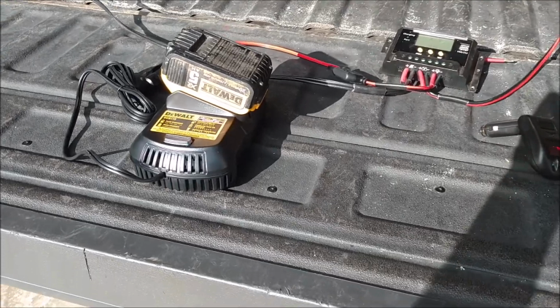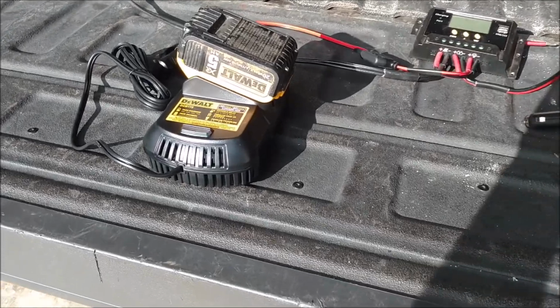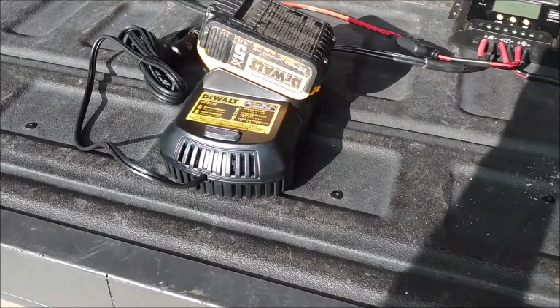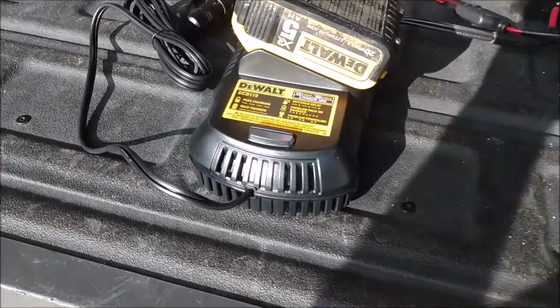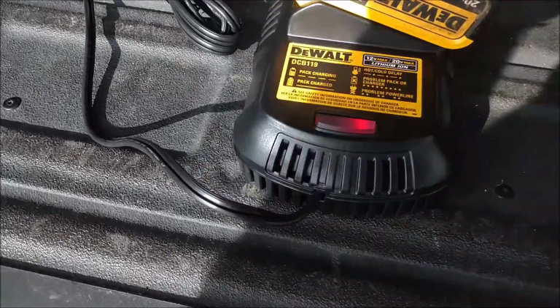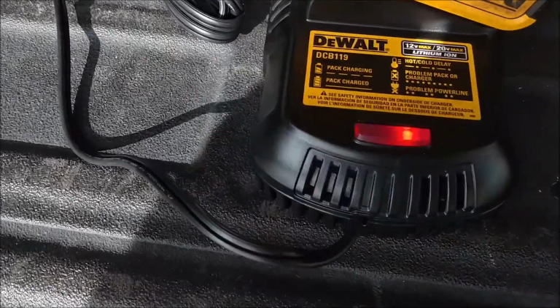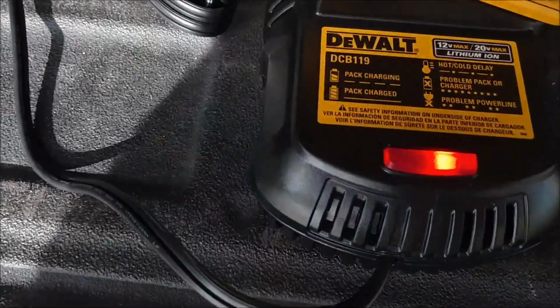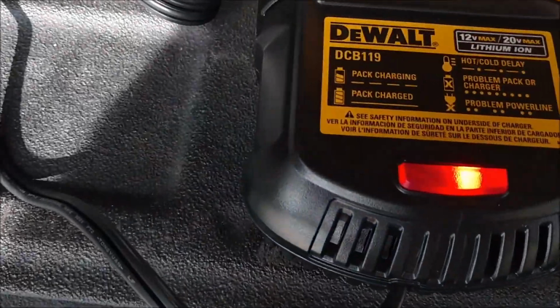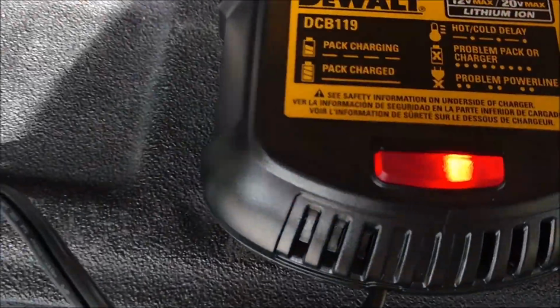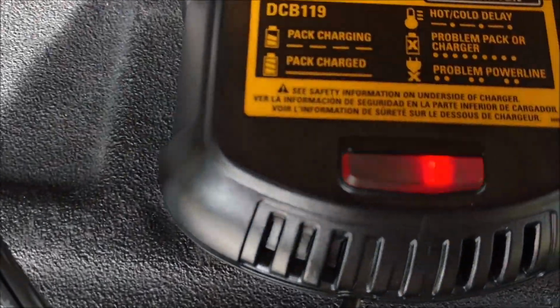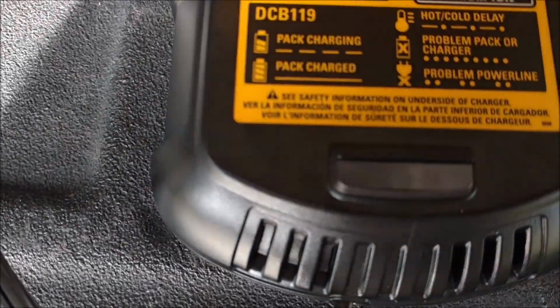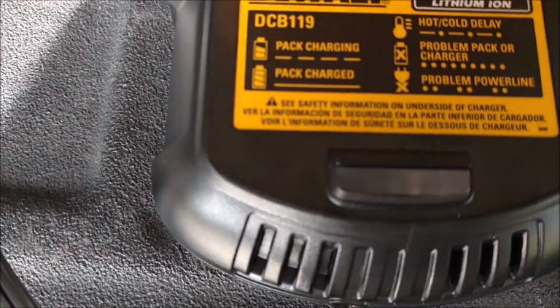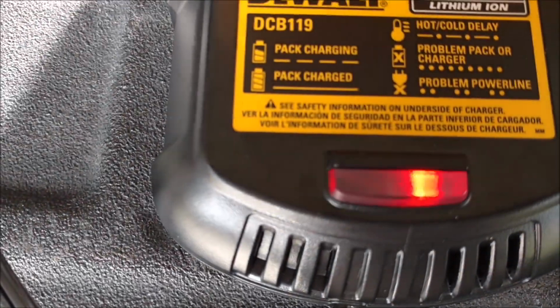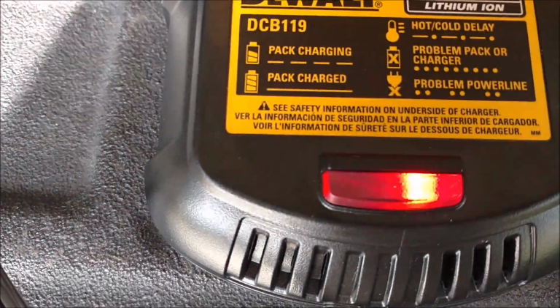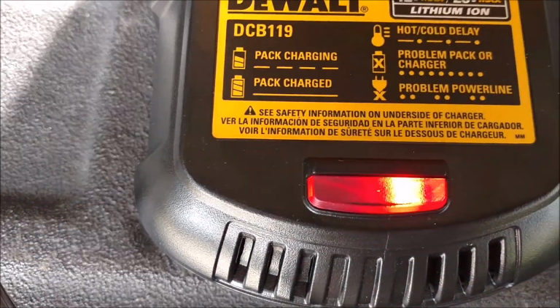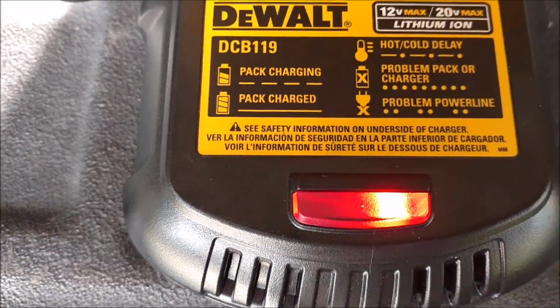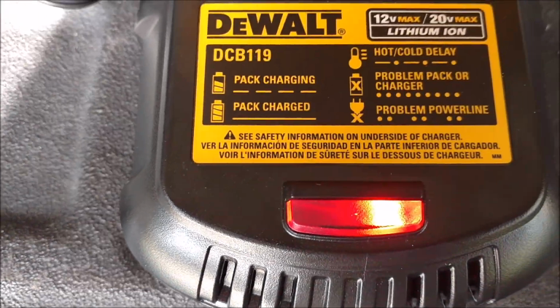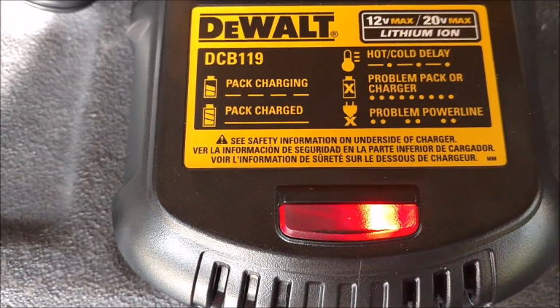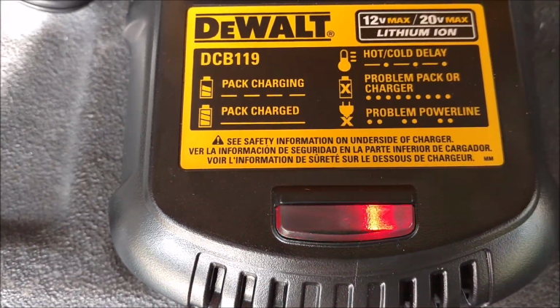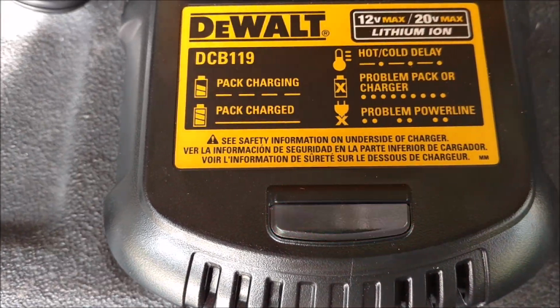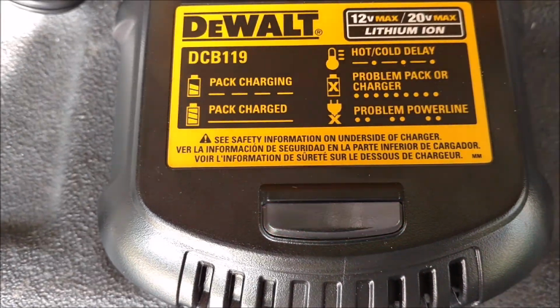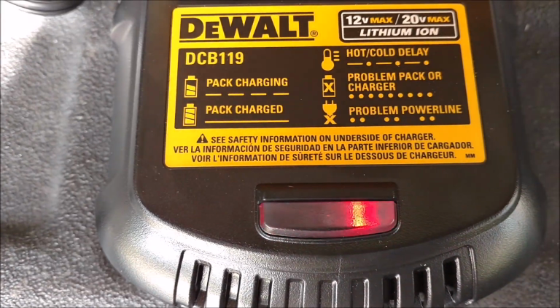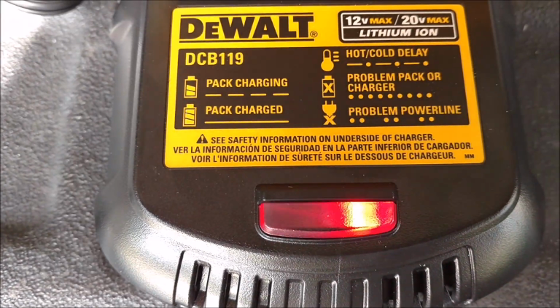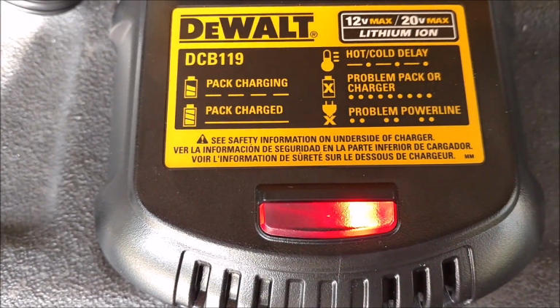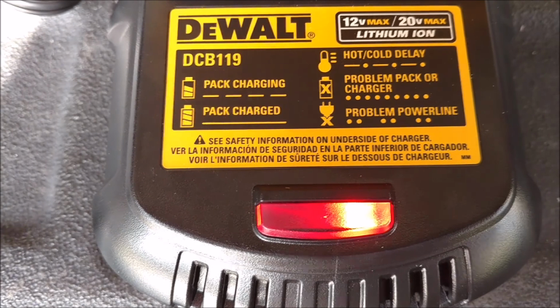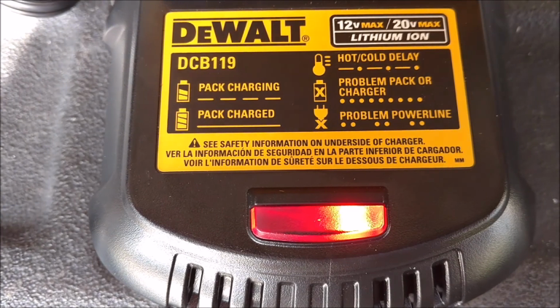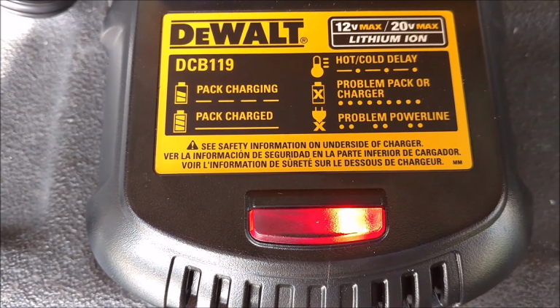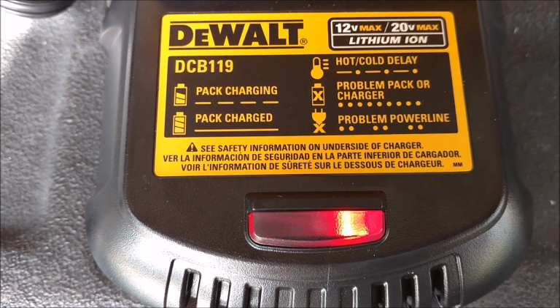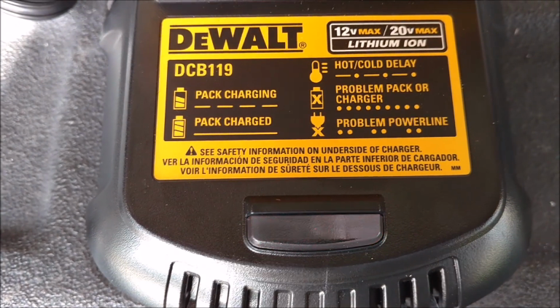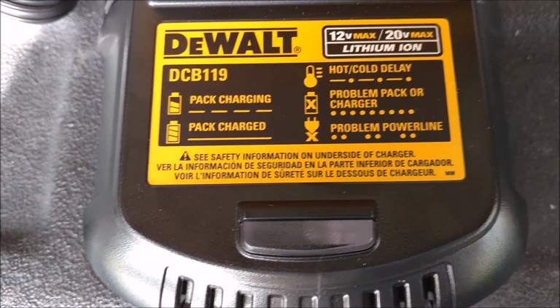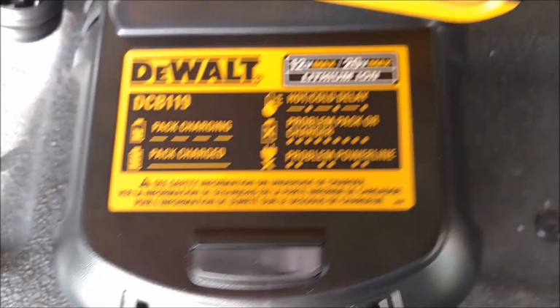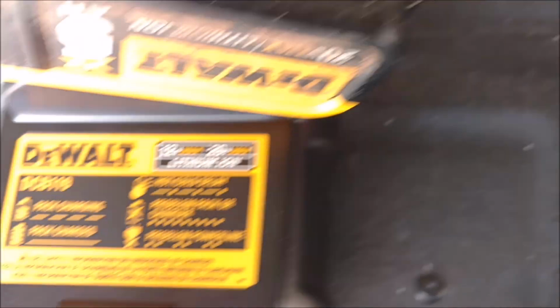I got everything plugged up, and guess what? Bing, bing, bing — it's charging. Pack is charging.